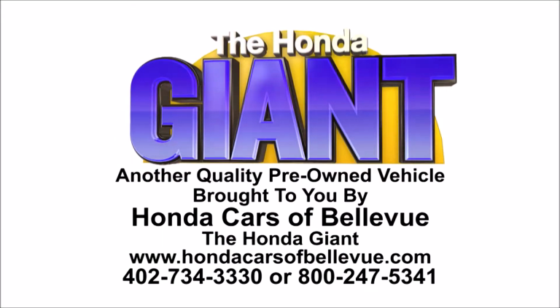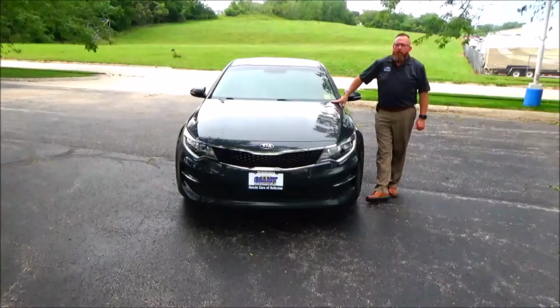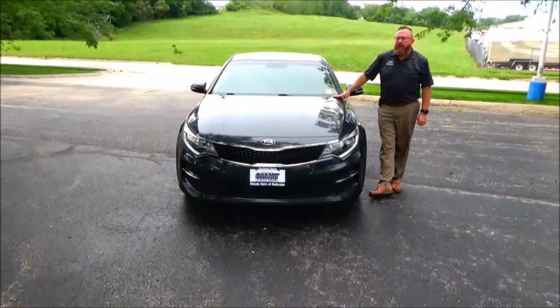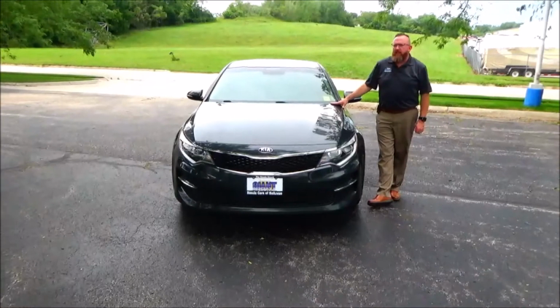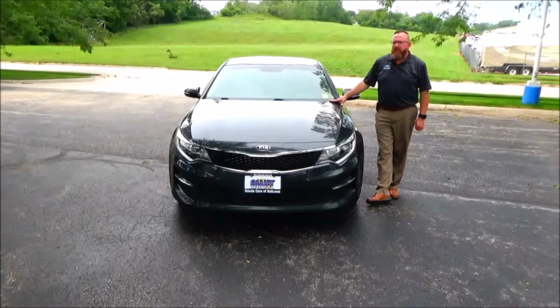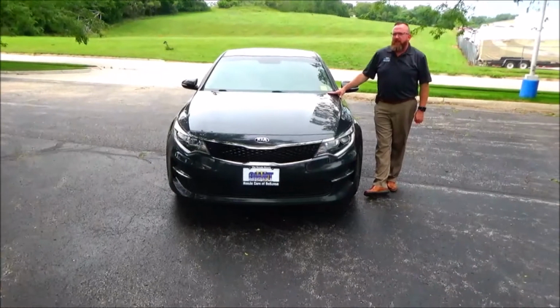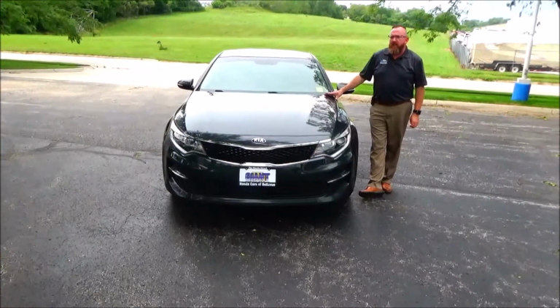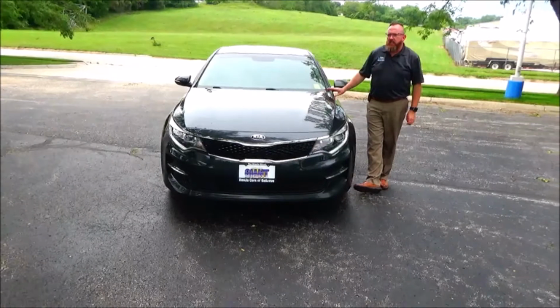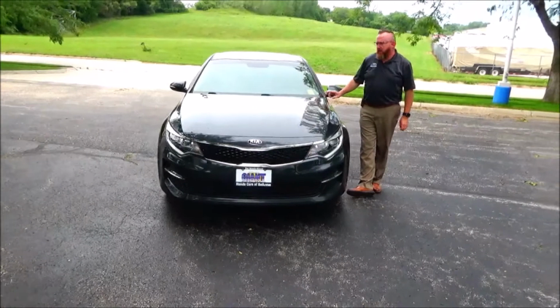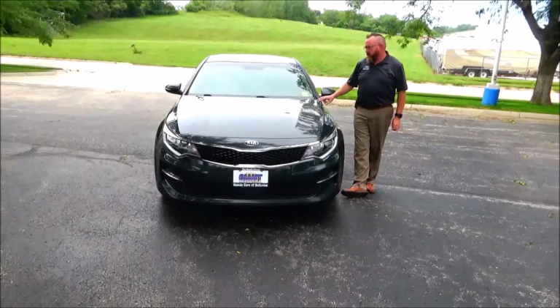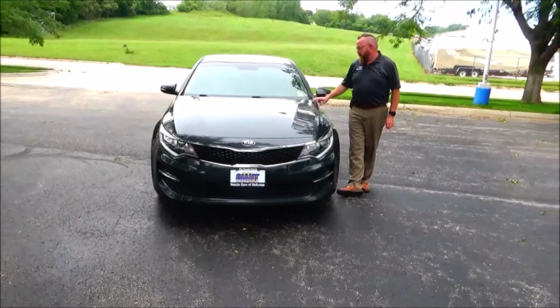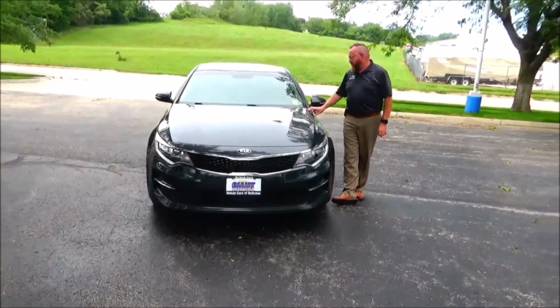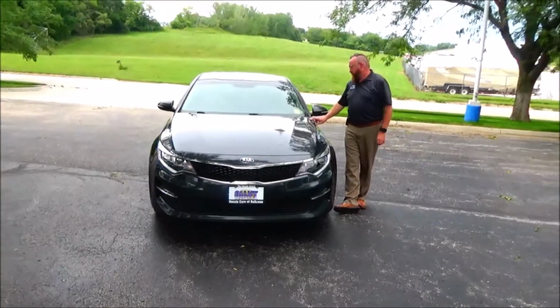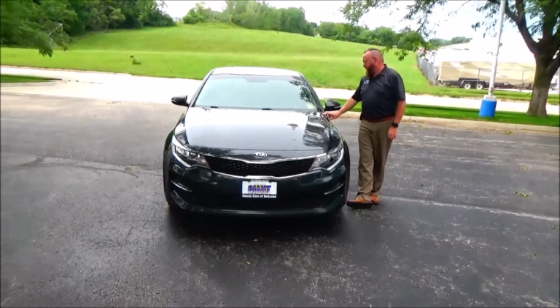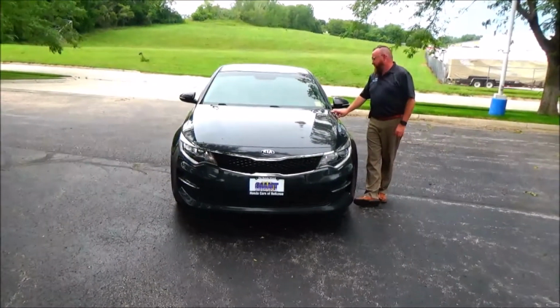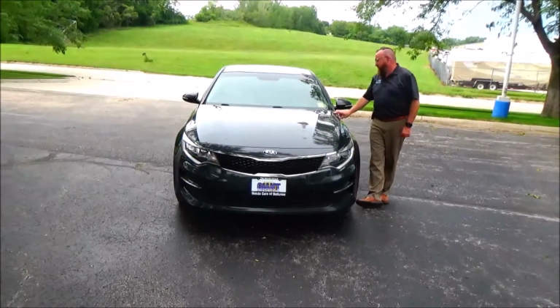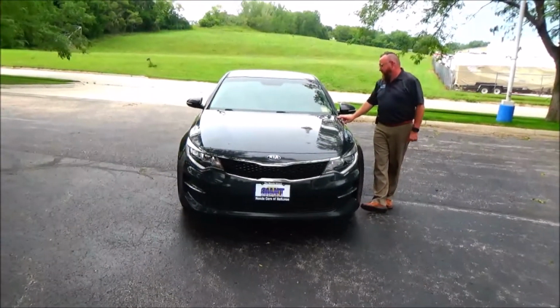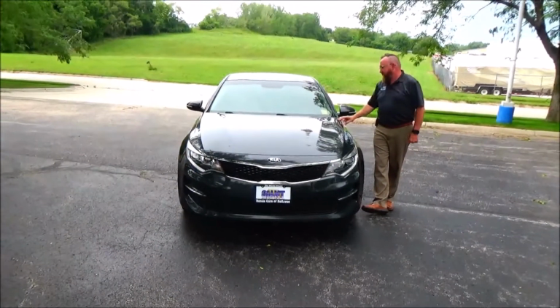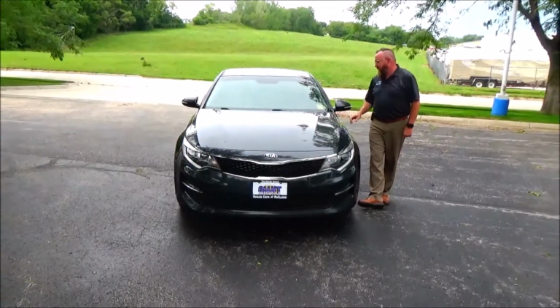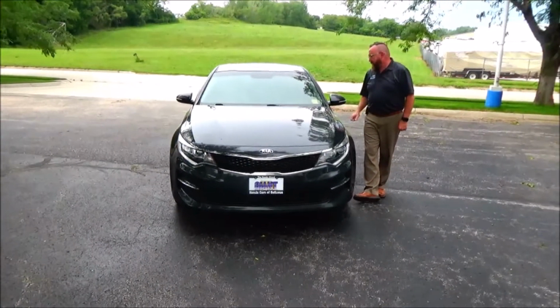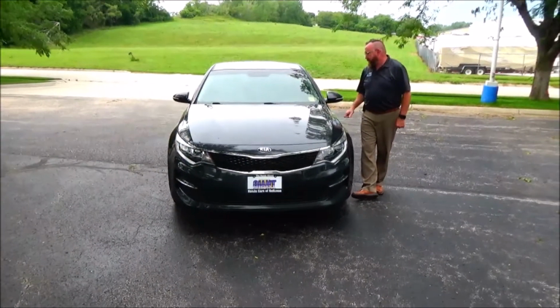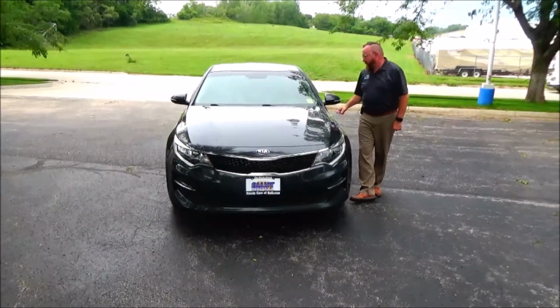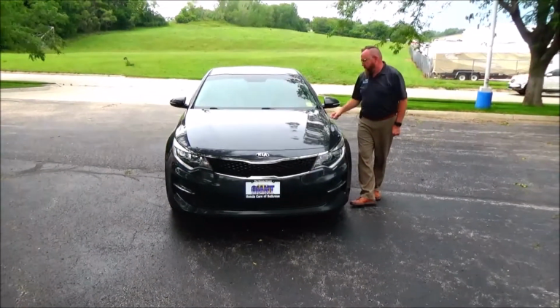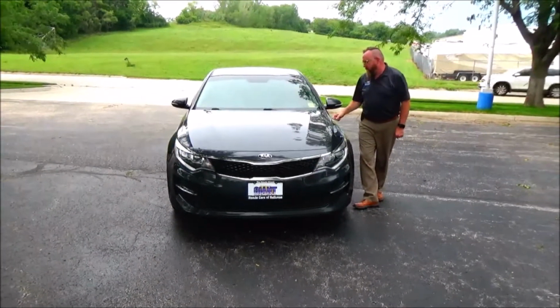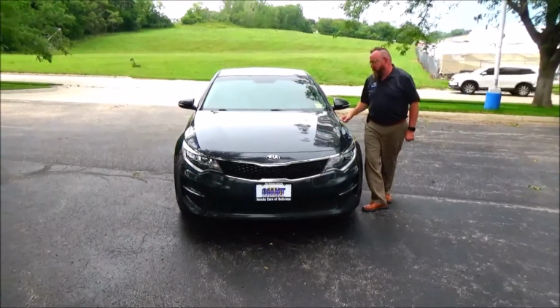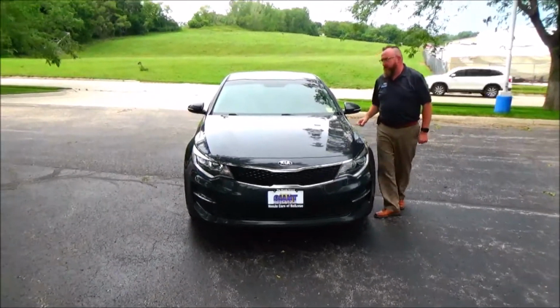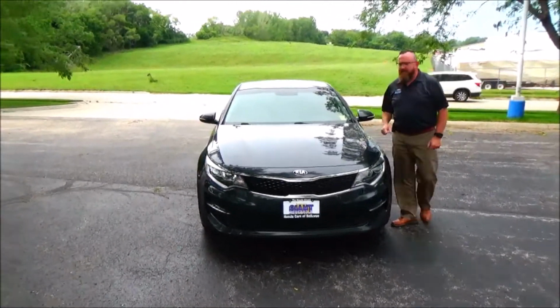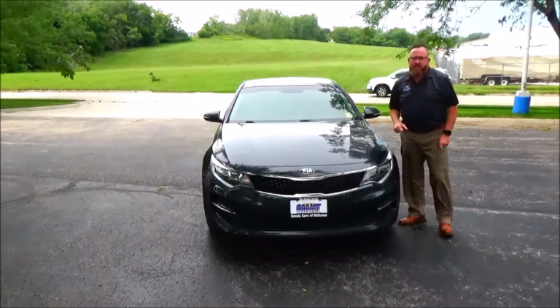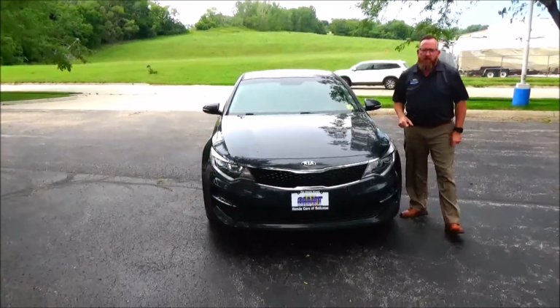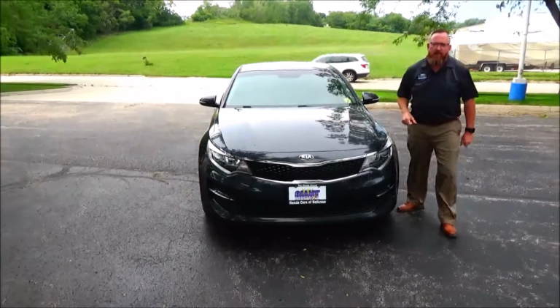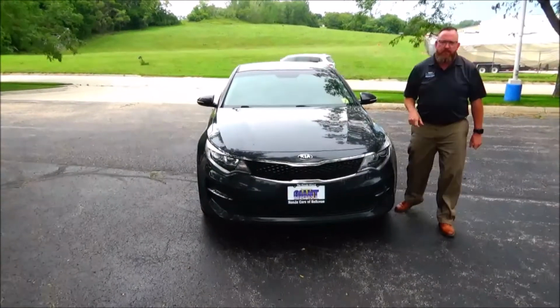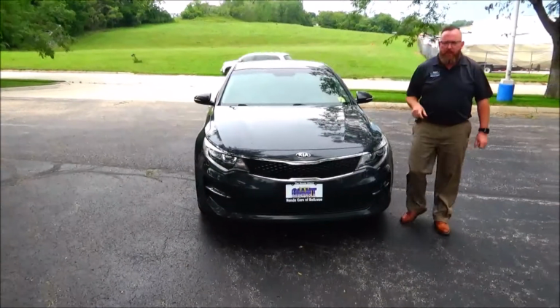Brian Kelly here for Honda Giant, here to show you this 2016 Kia Optima. Just came in on trade, has 61,000 miles.